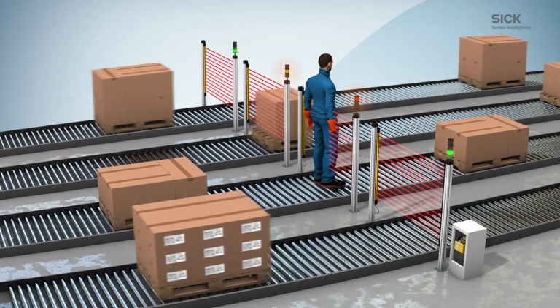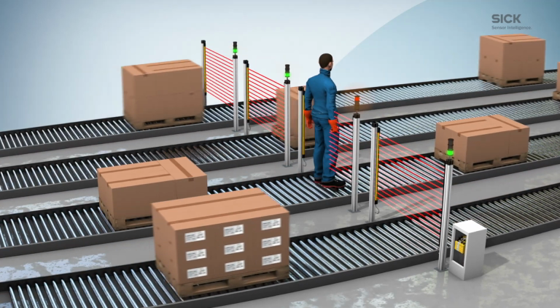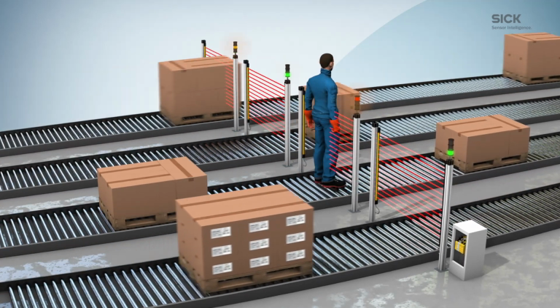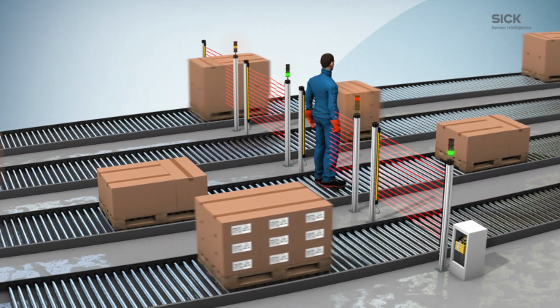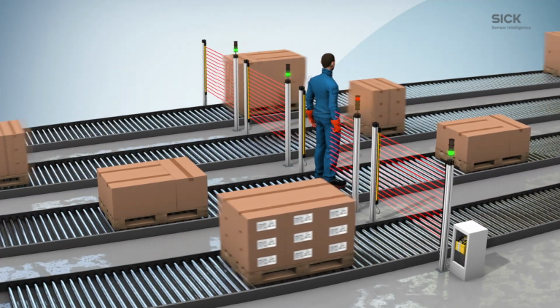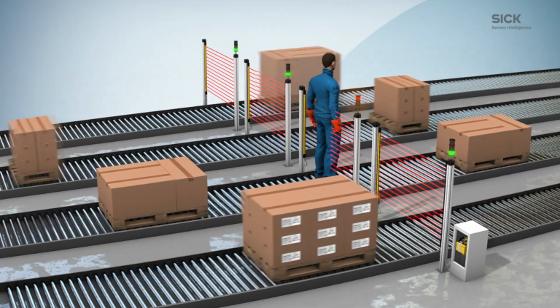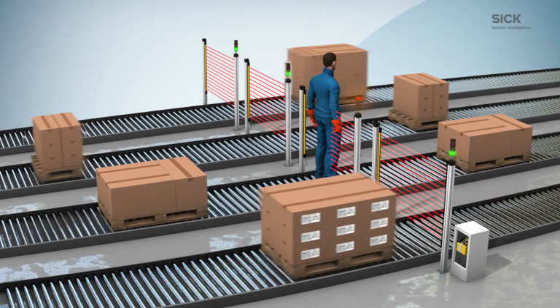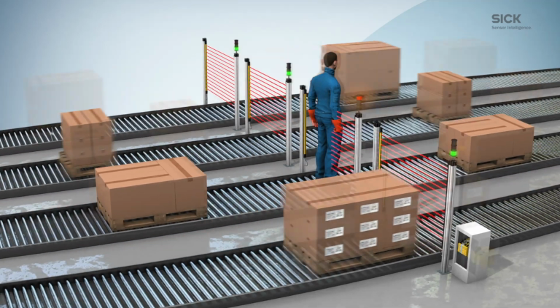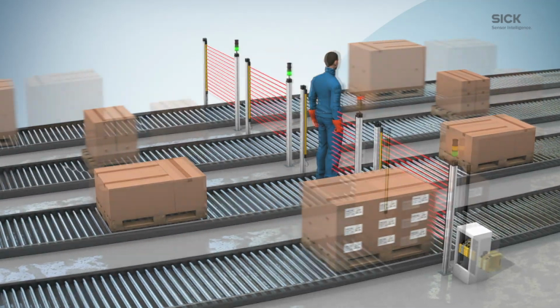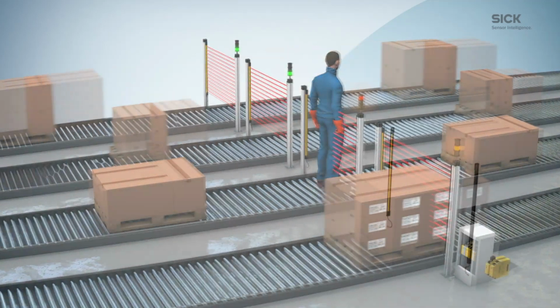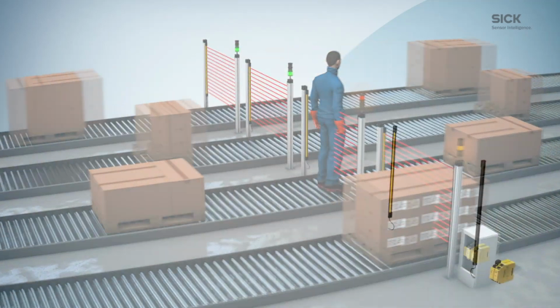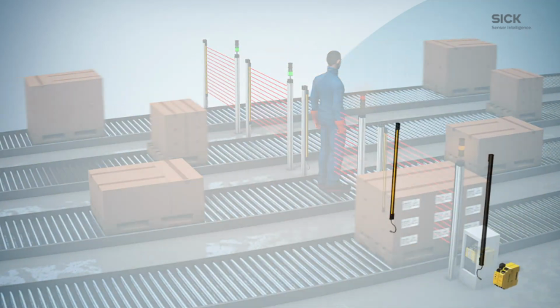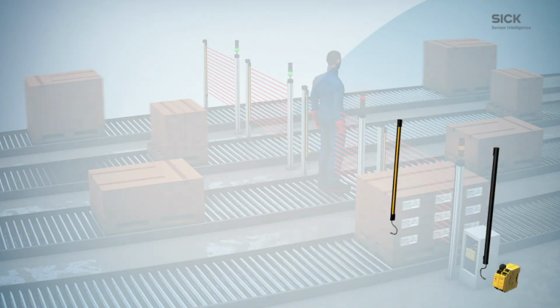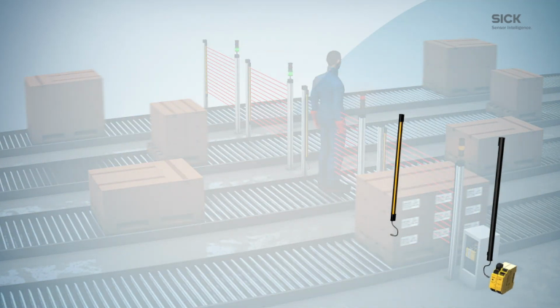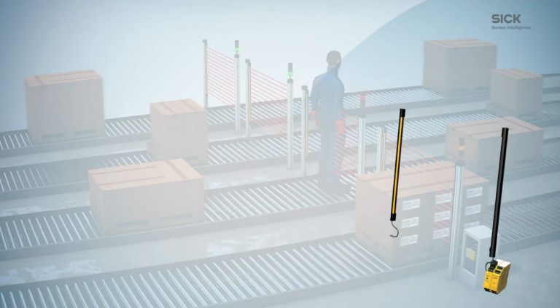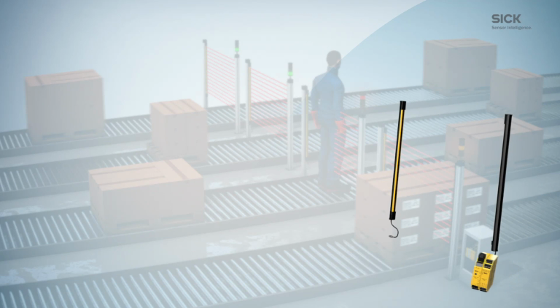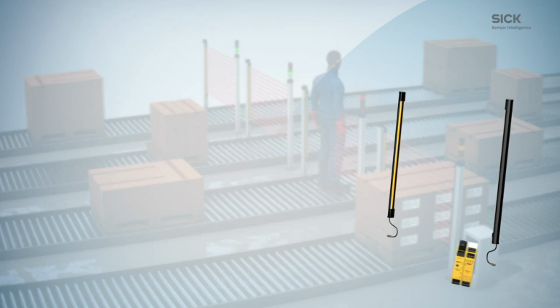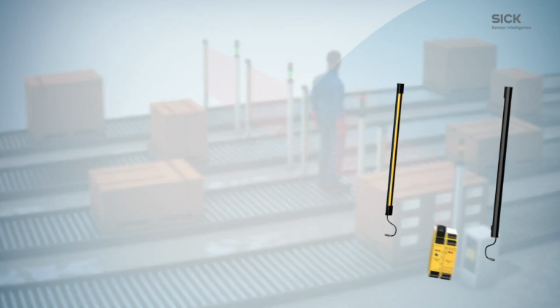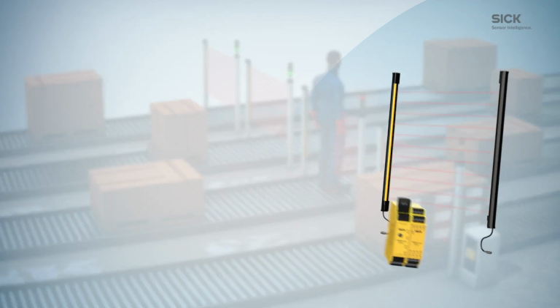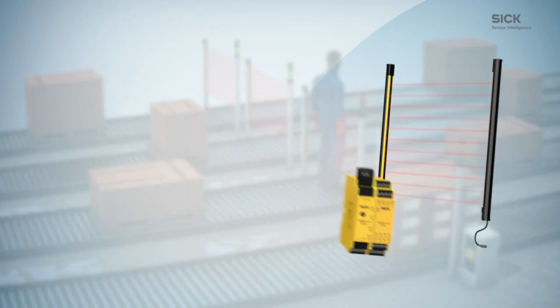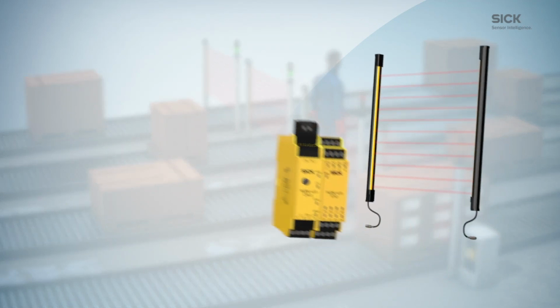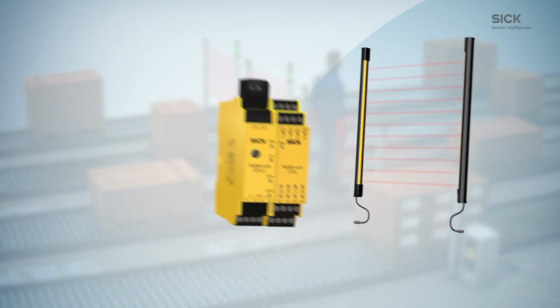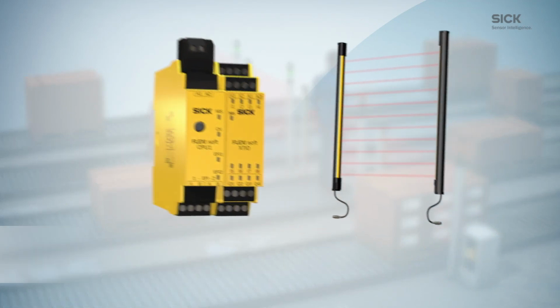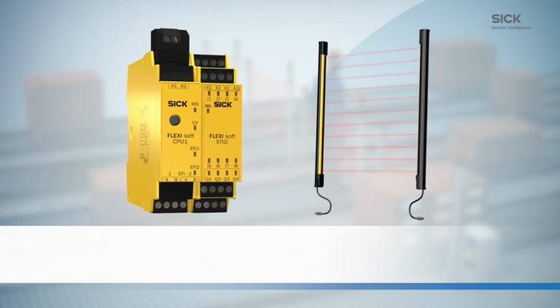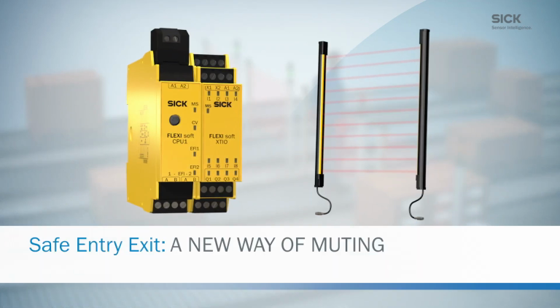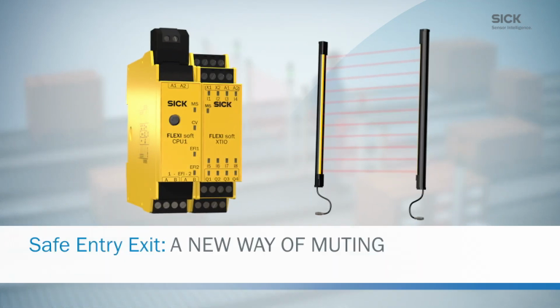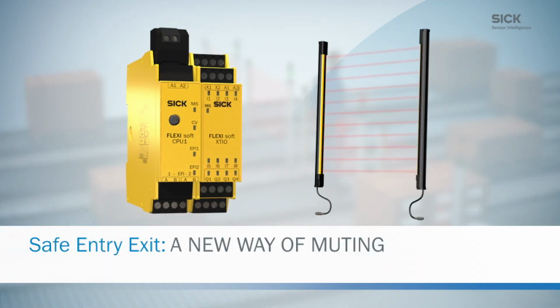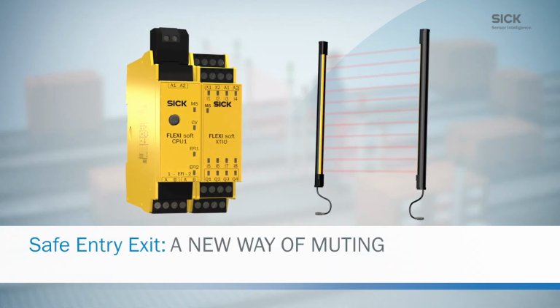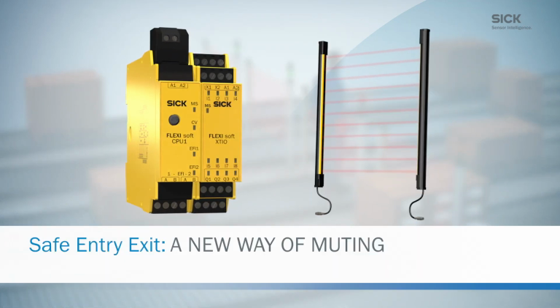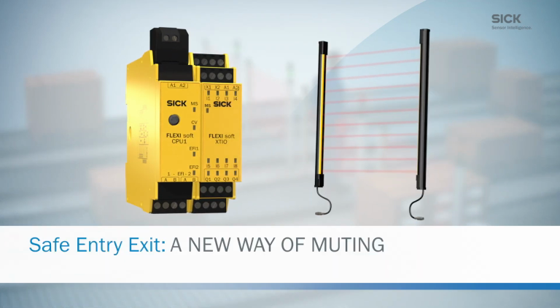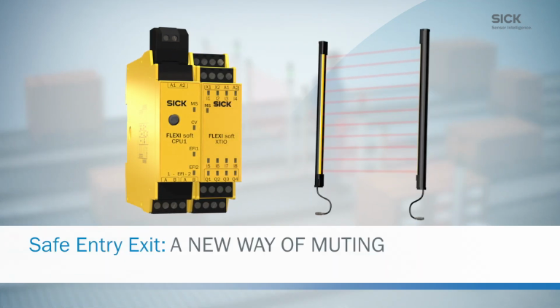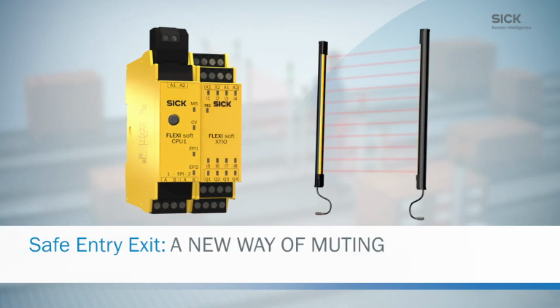Flexibility with a high safety level. This is Safe Entry Exit from SICK — a new way of muting.